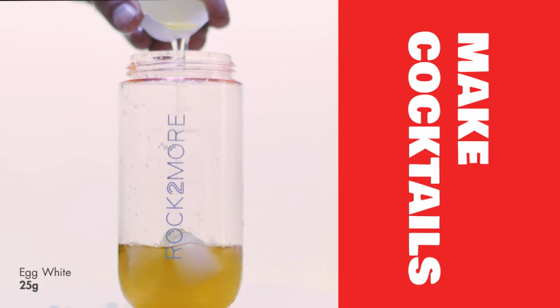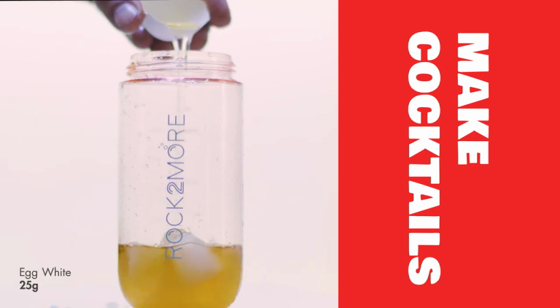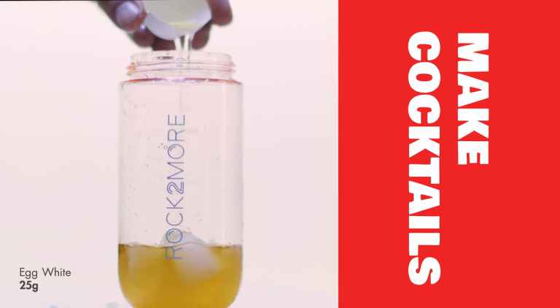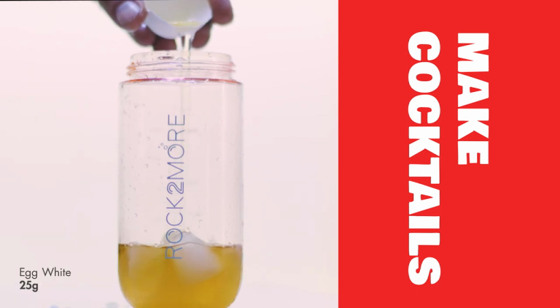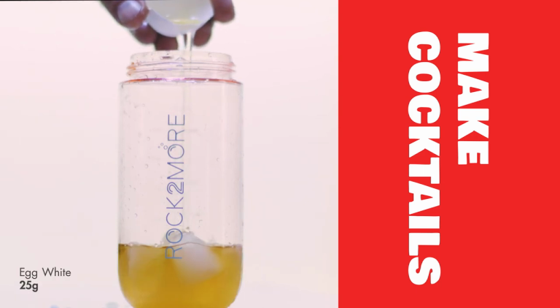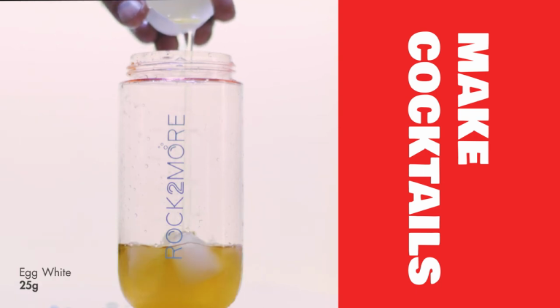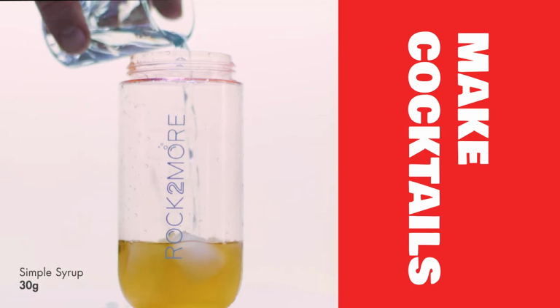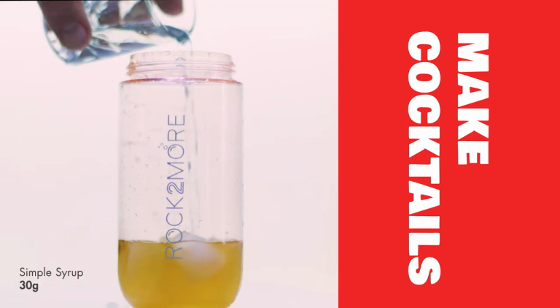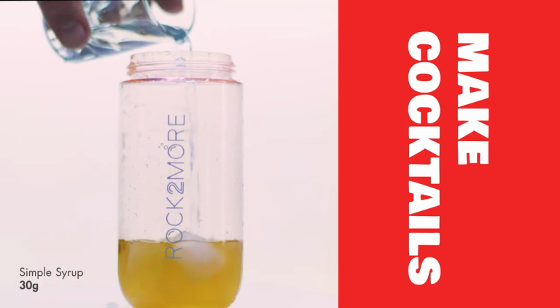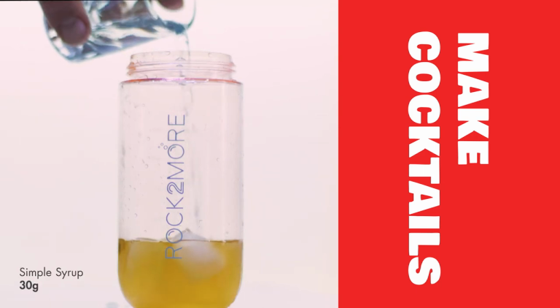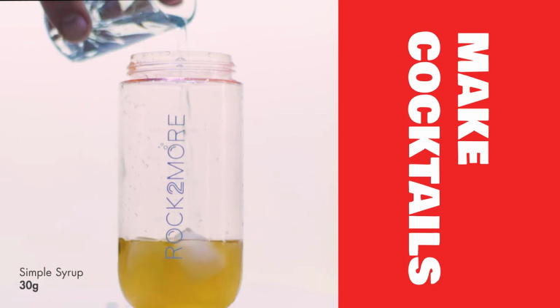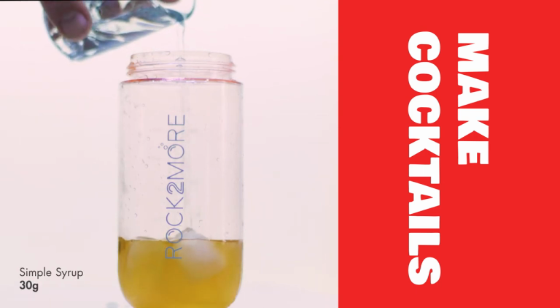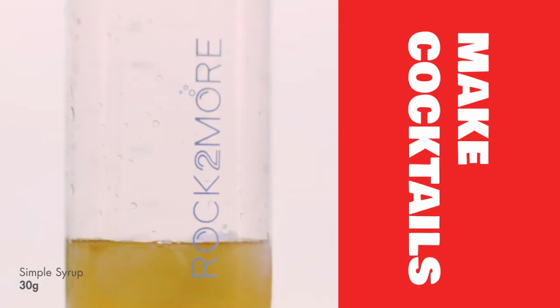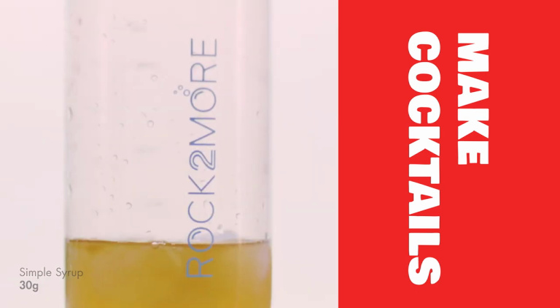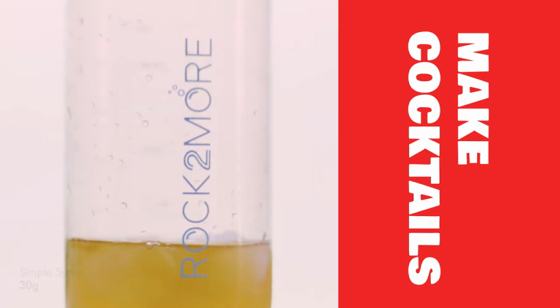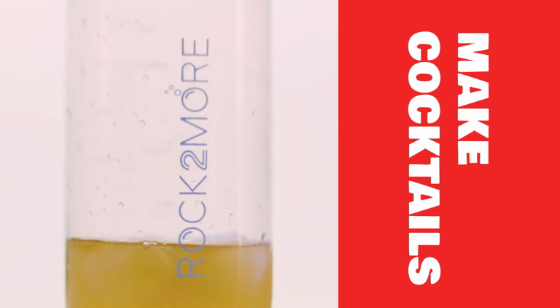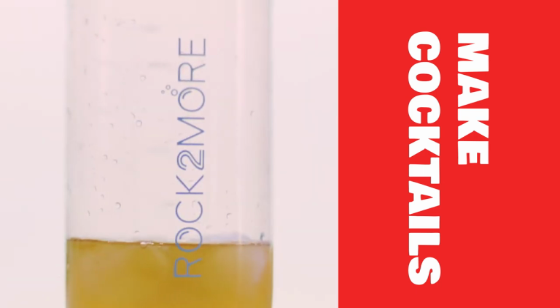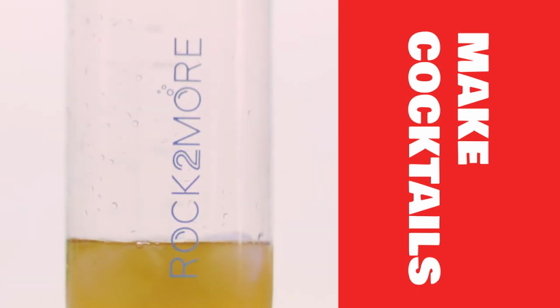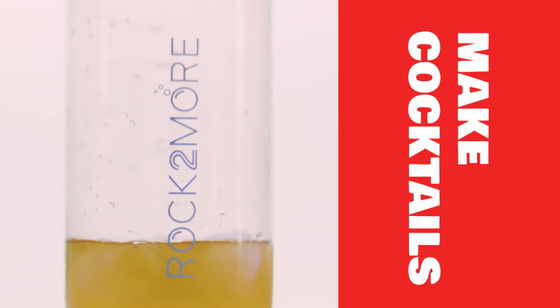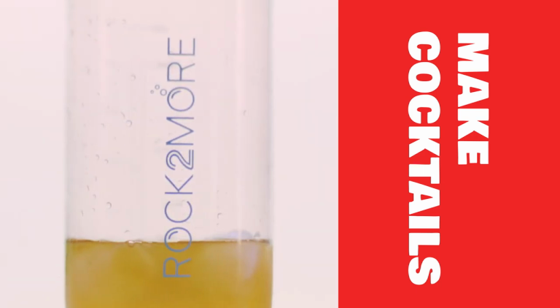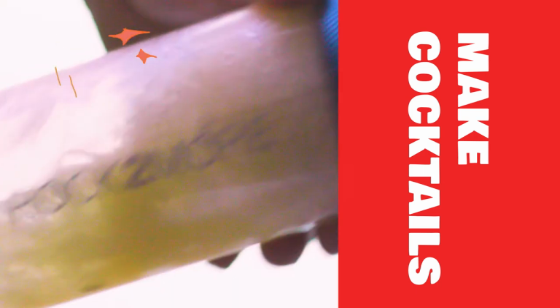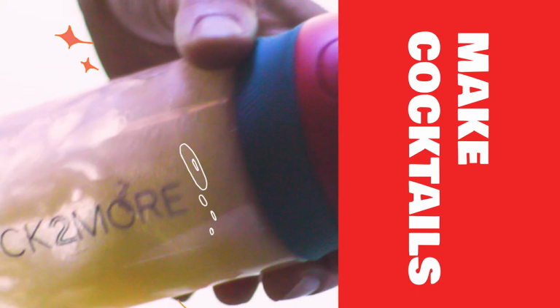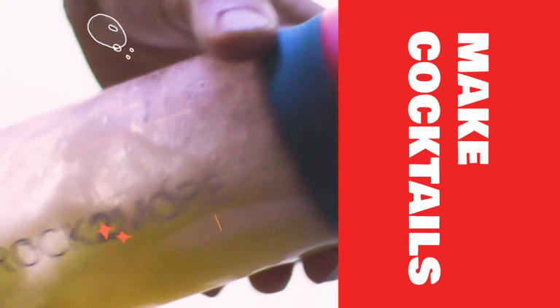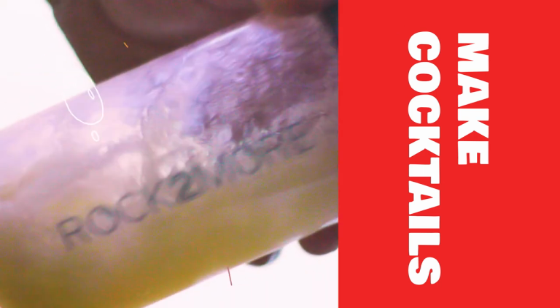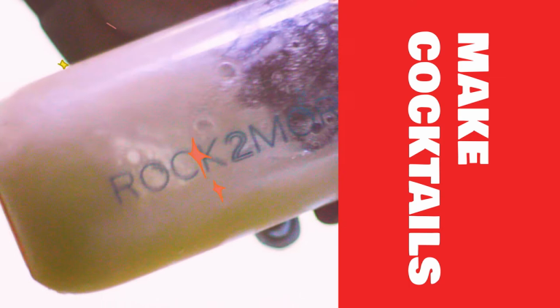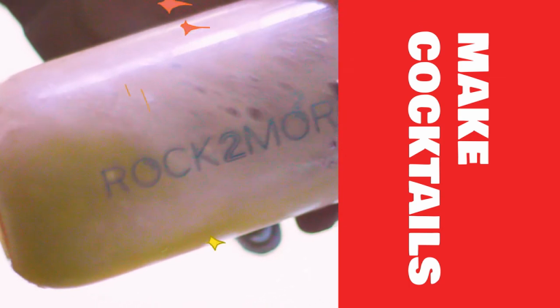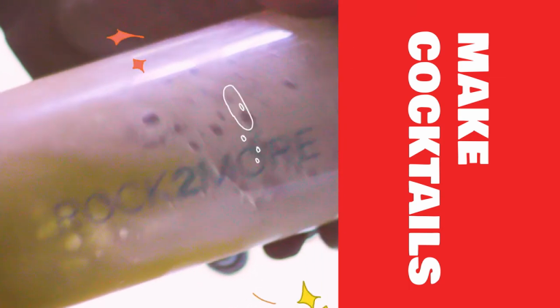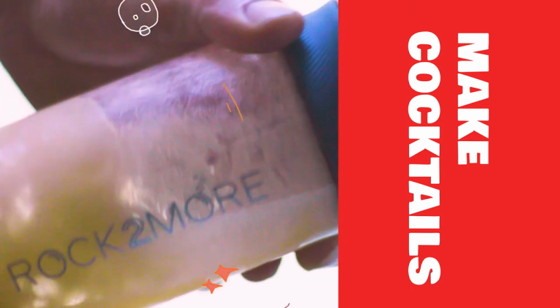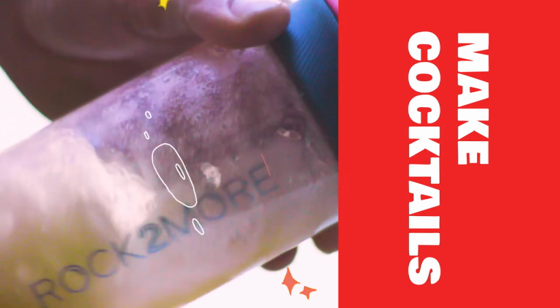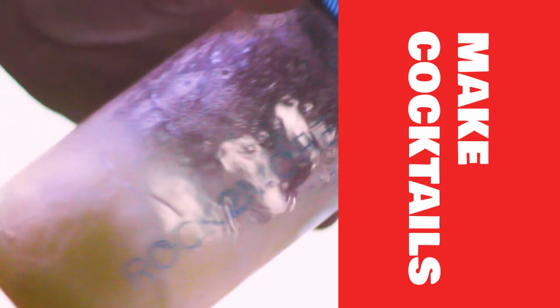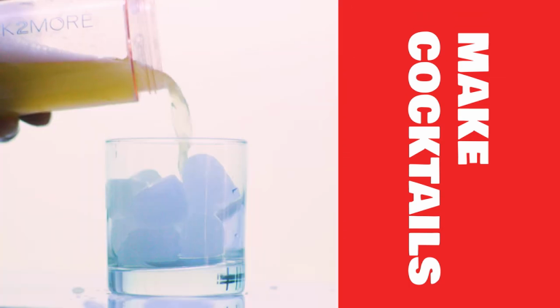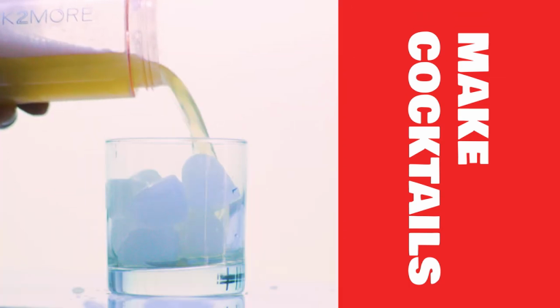Rock 2 More is also a cocktail shaker. Highly efficient mixing and aerating make your cocktails fresh and flavorful.